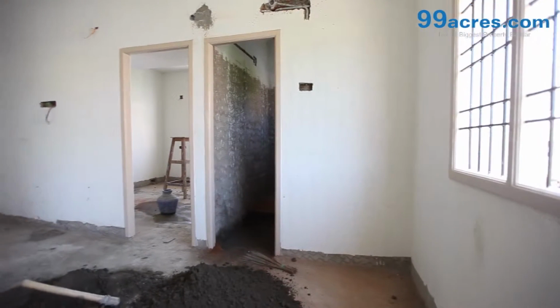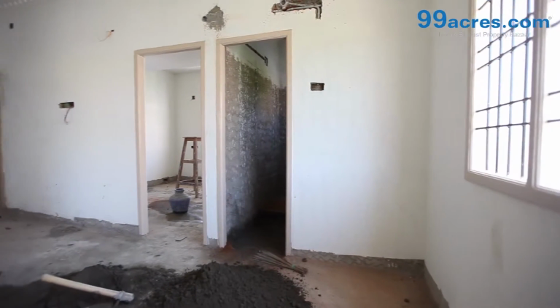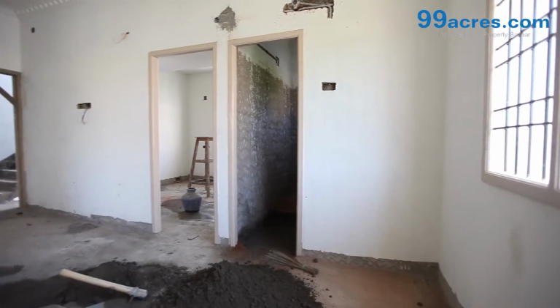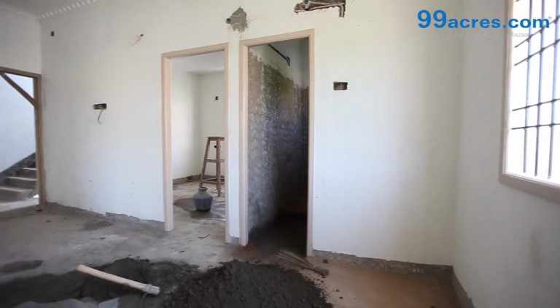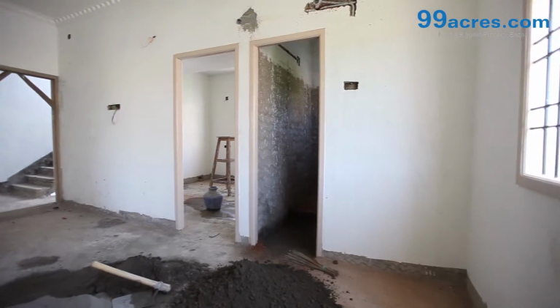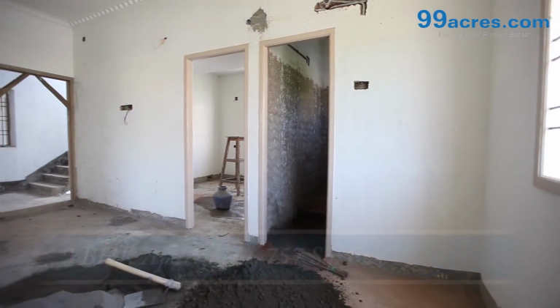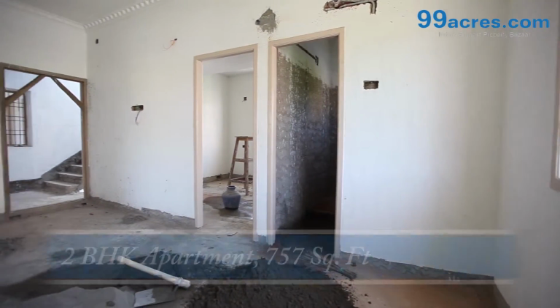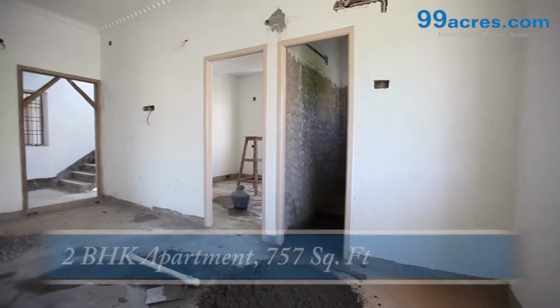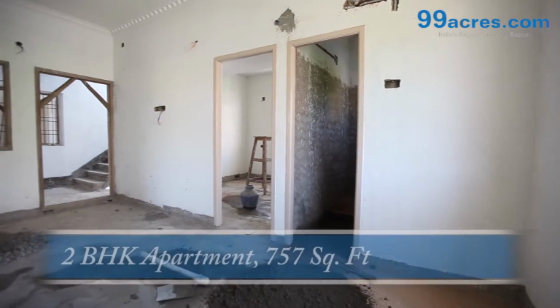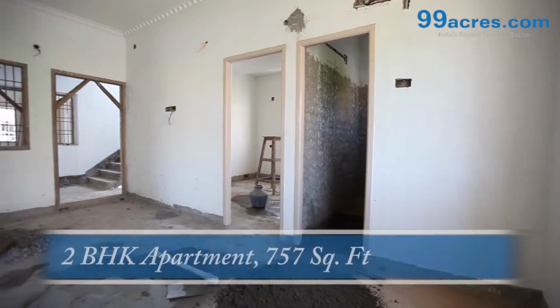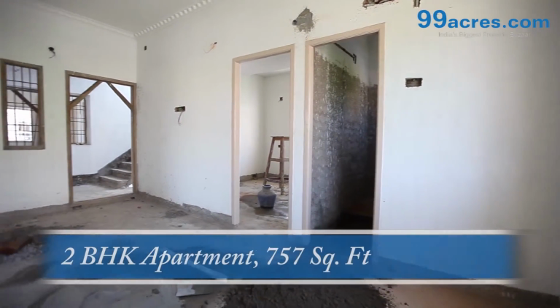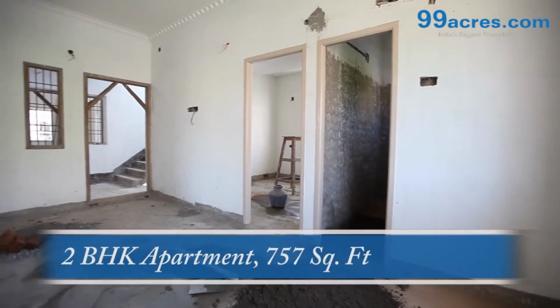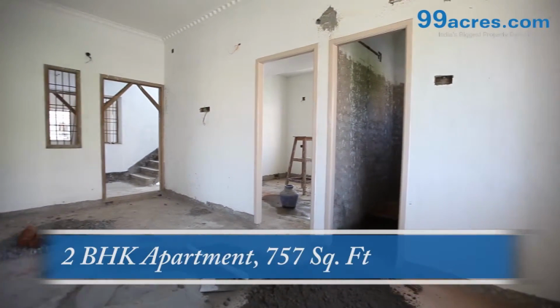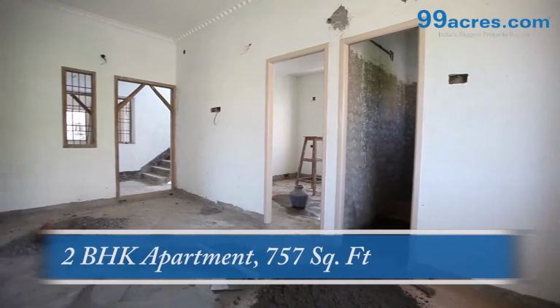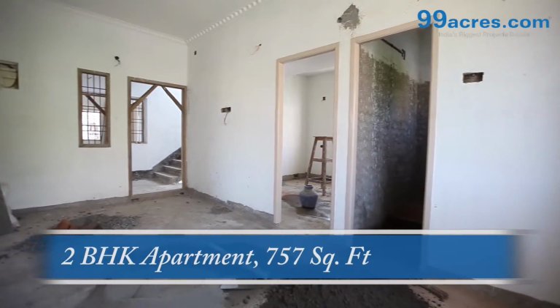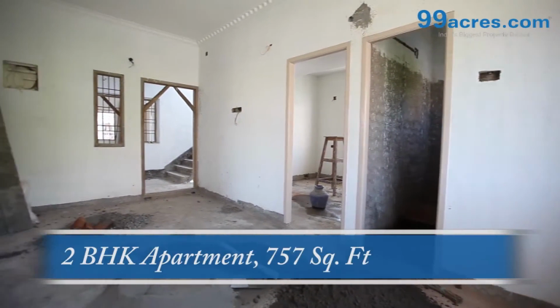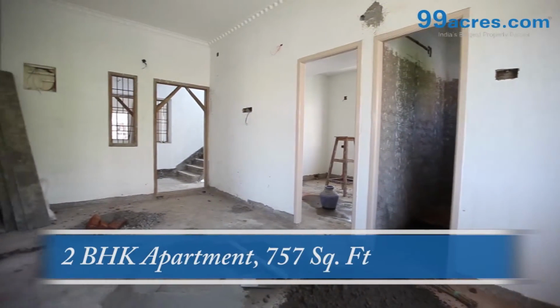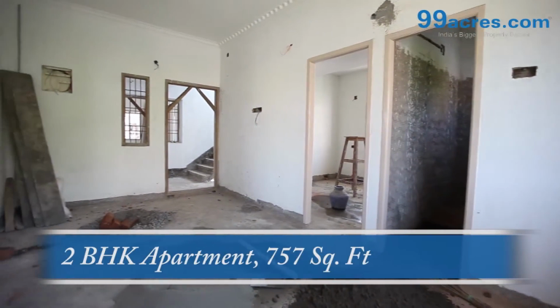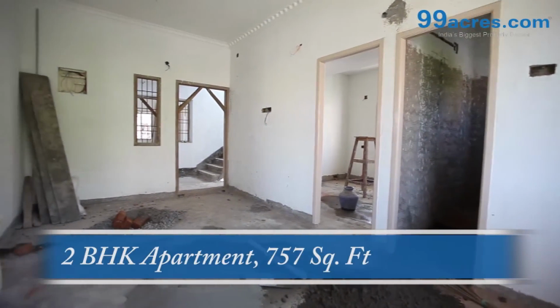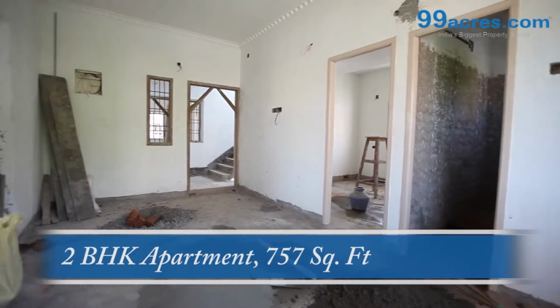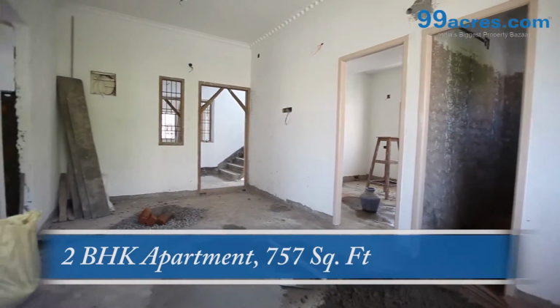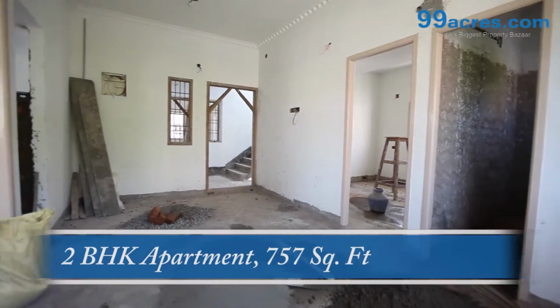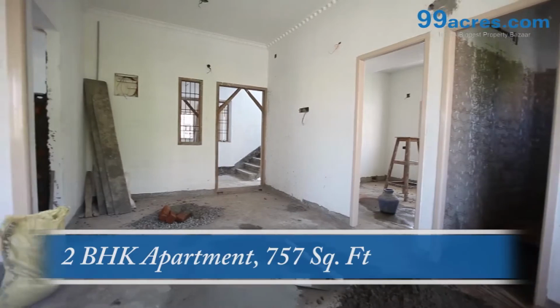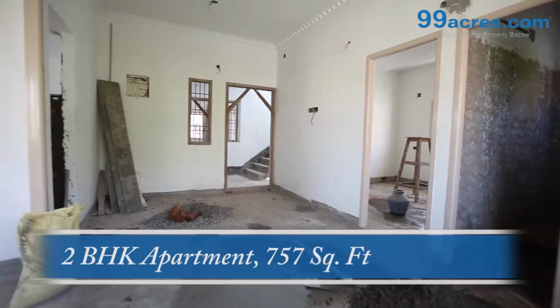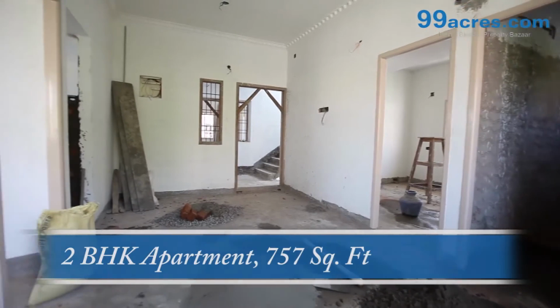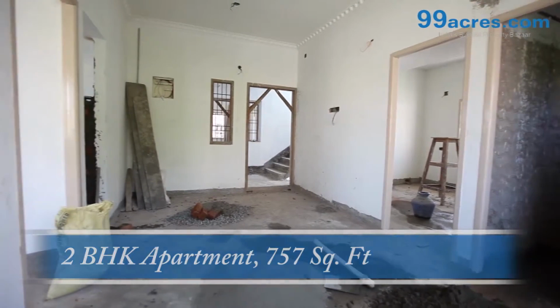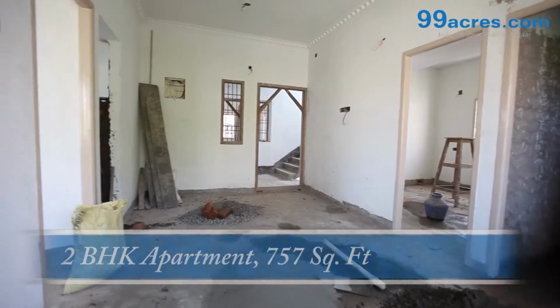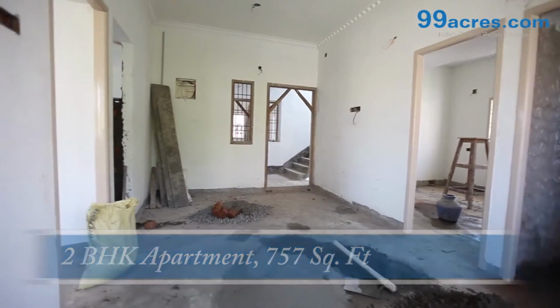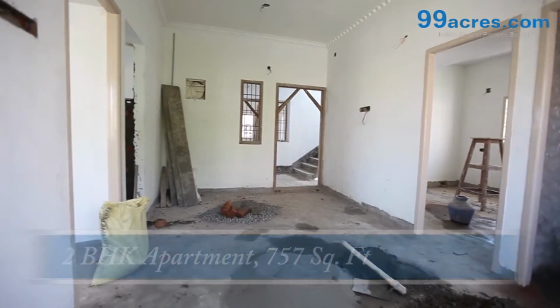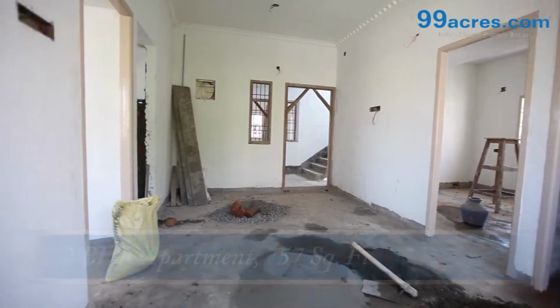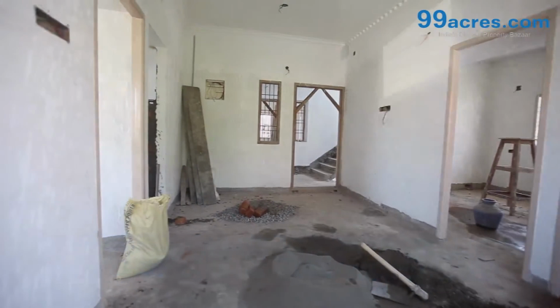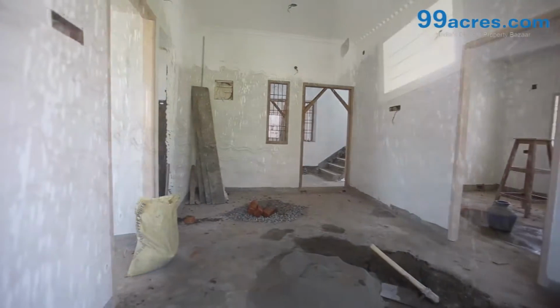This is a 2BHK apartment. The area of this apartment is 757 square feet.